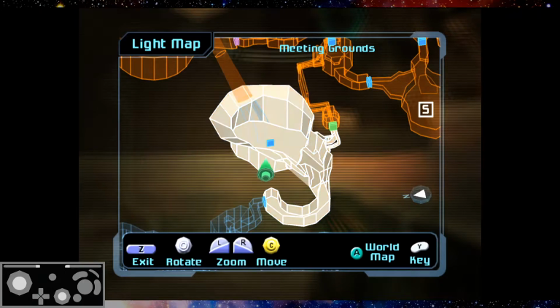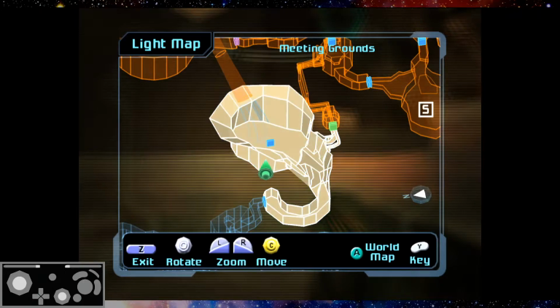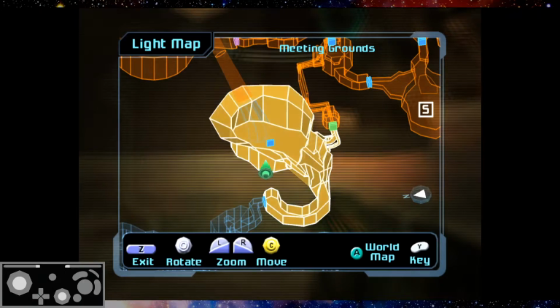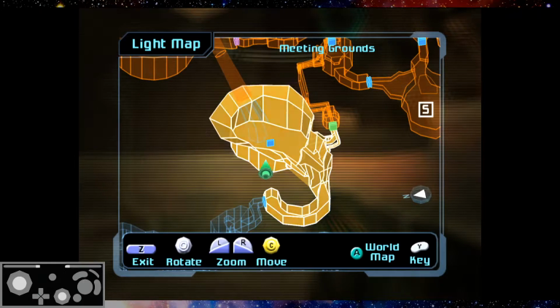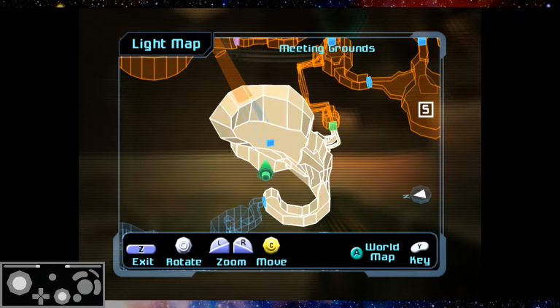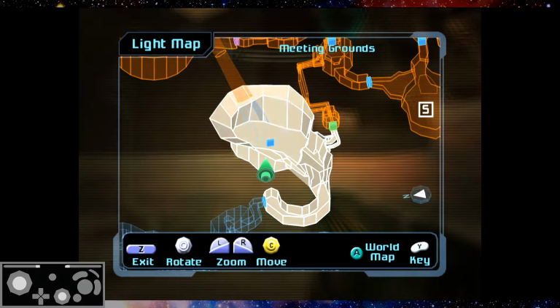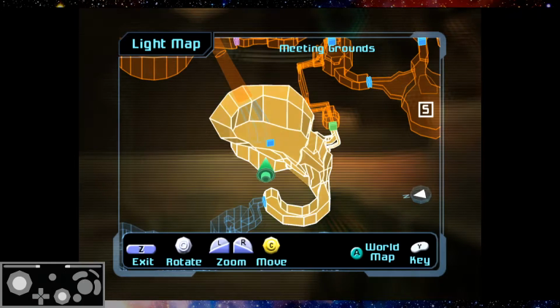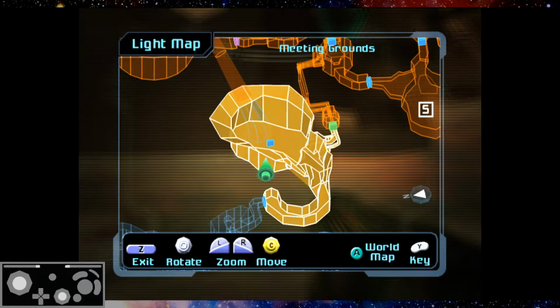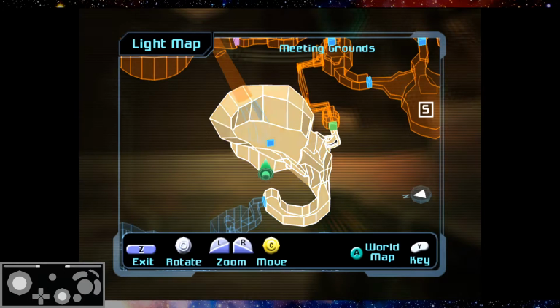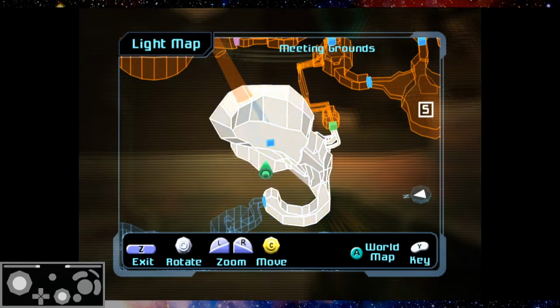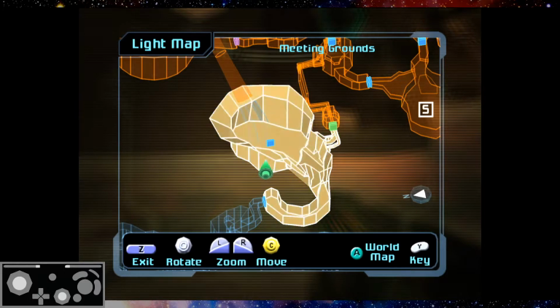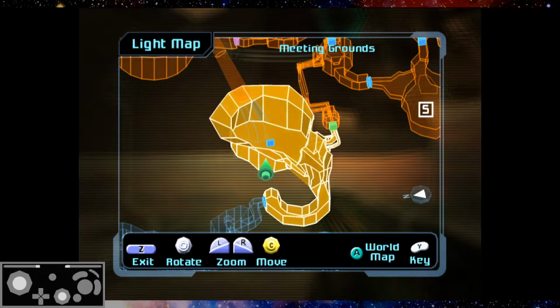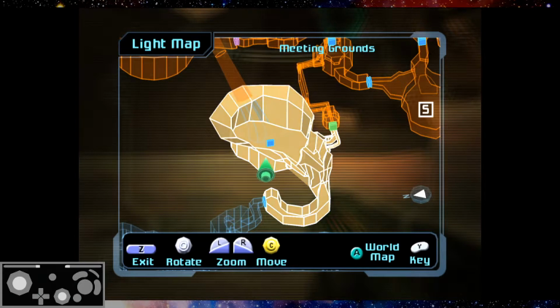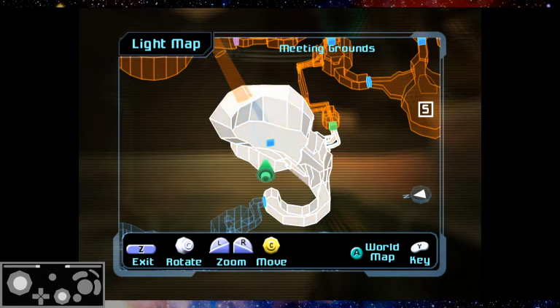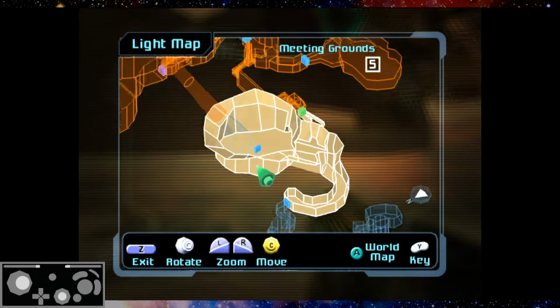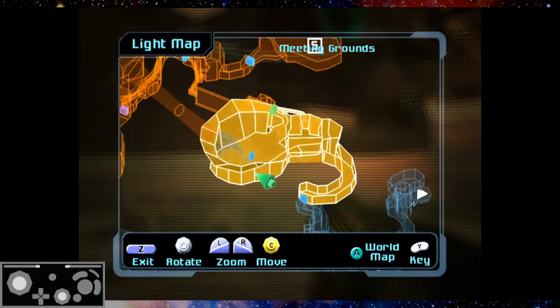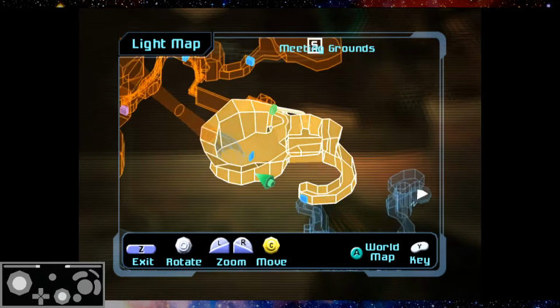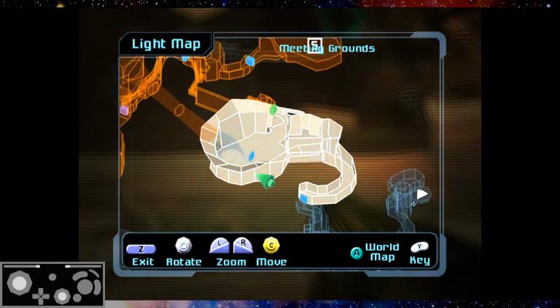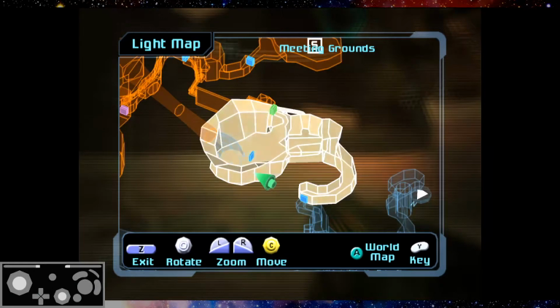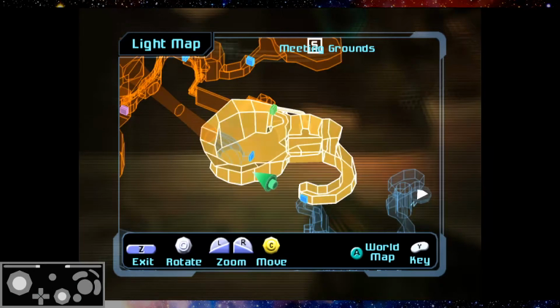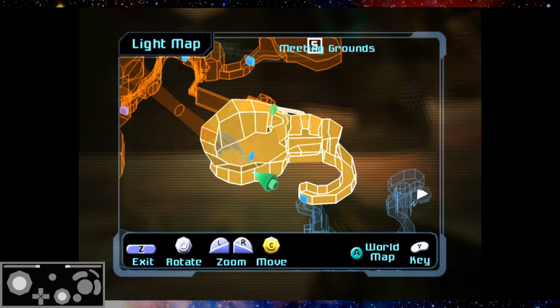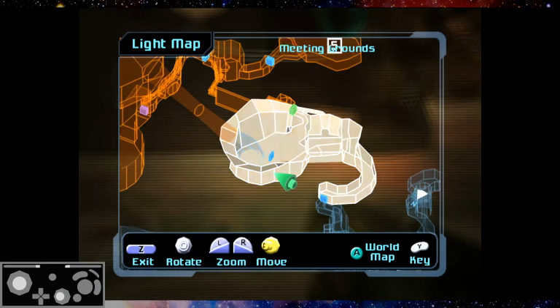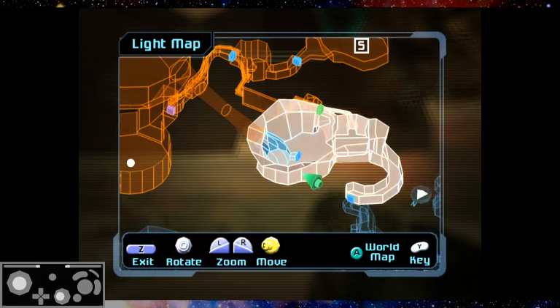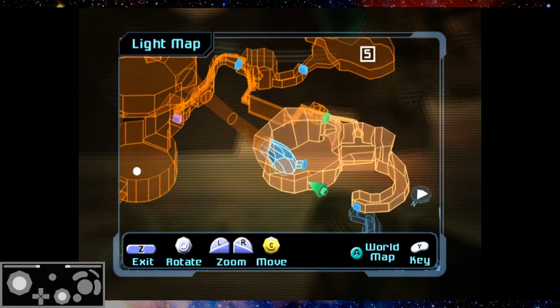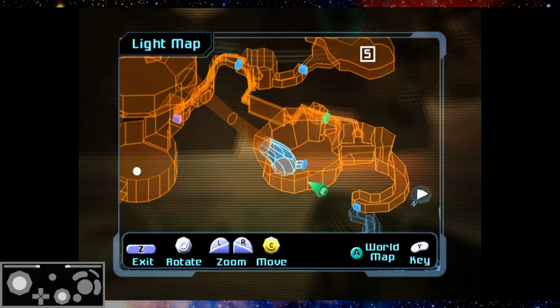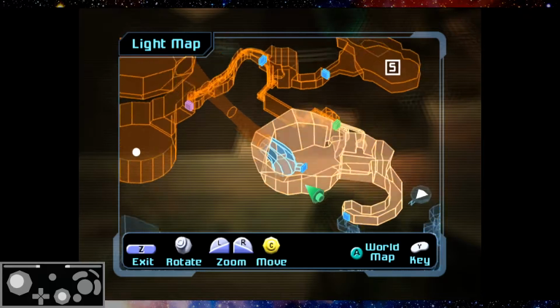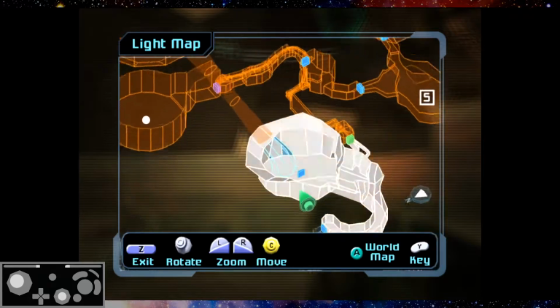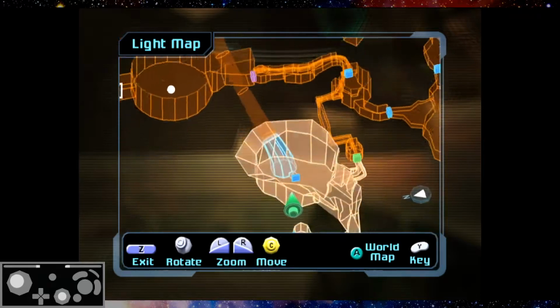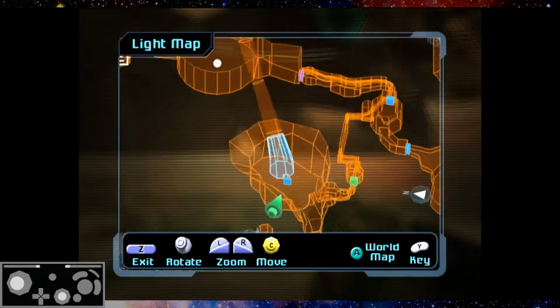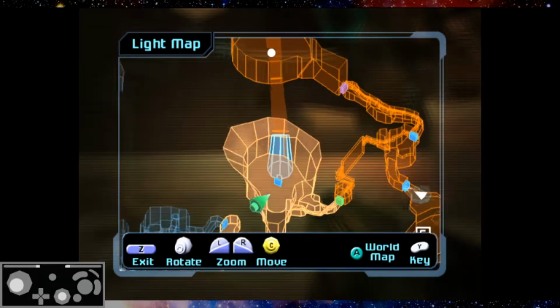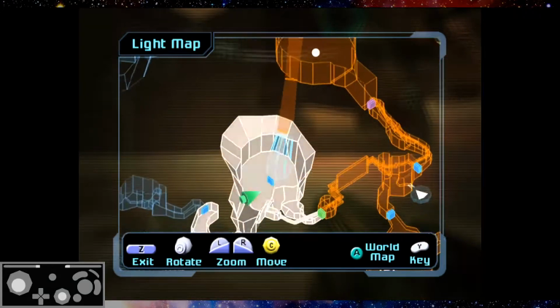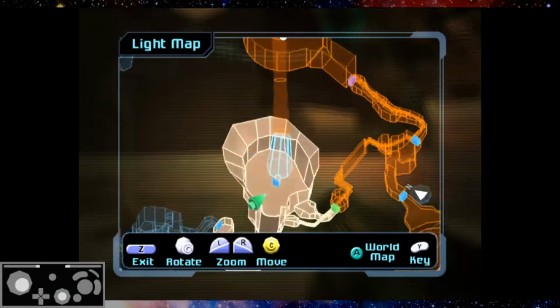This is an updated version of my tutorial on how to wallcrawl from Meeting Grounds to Temple Transport C.